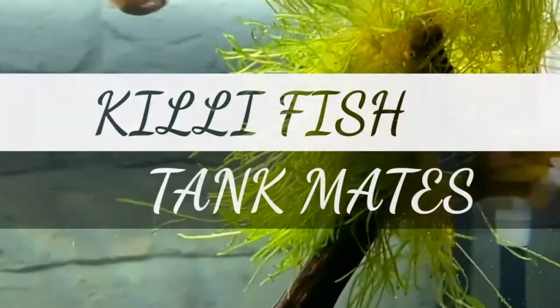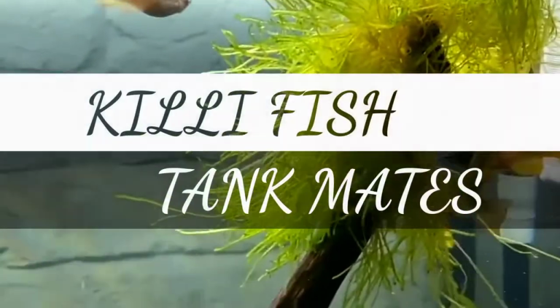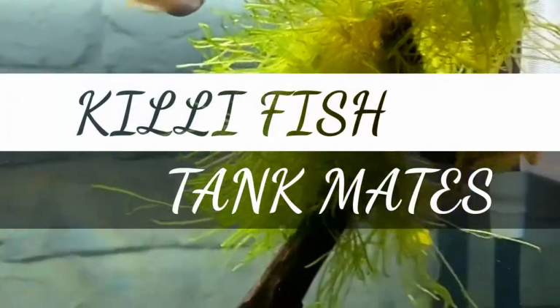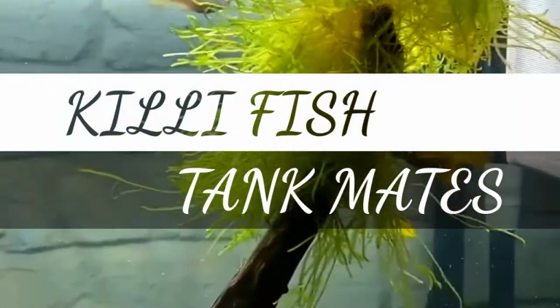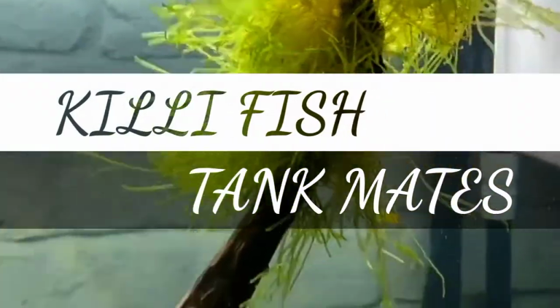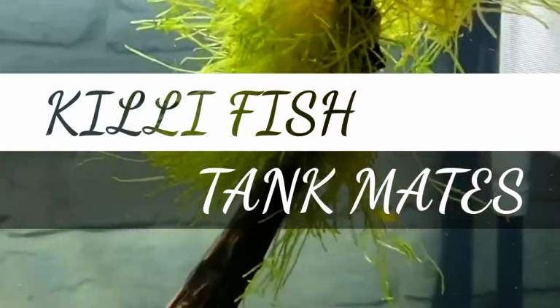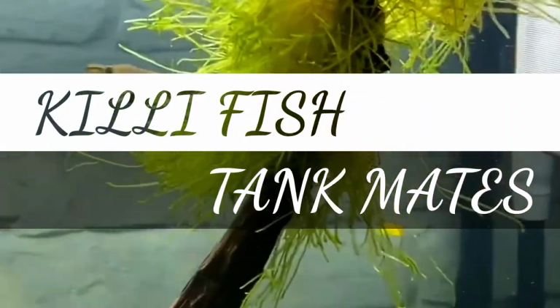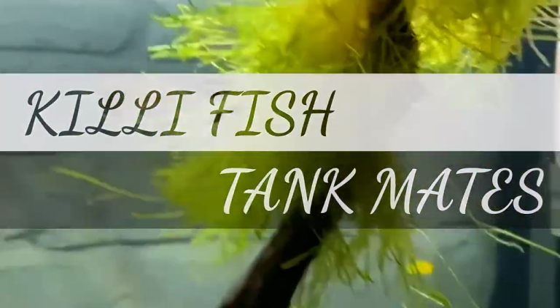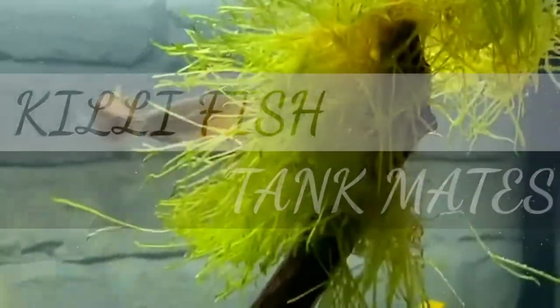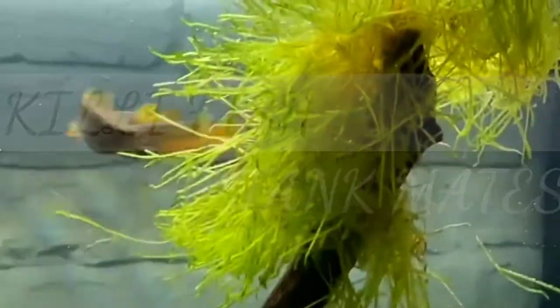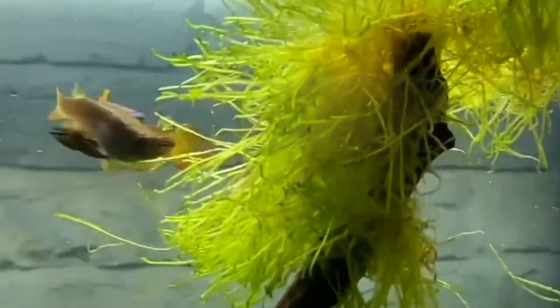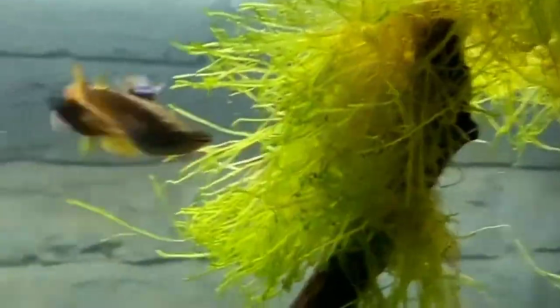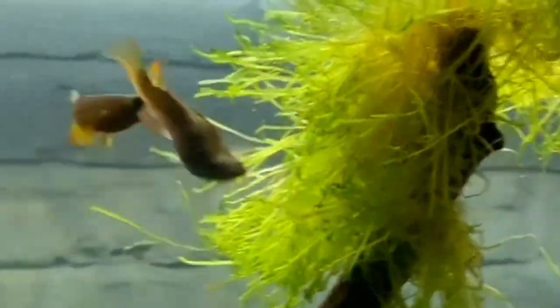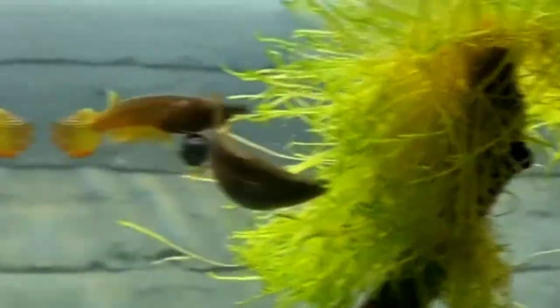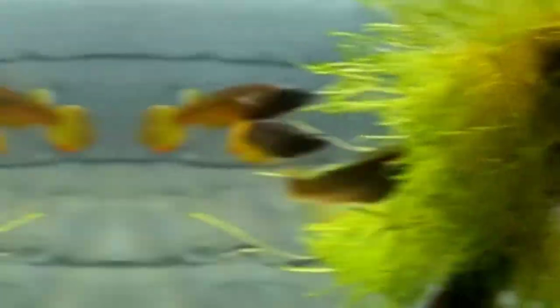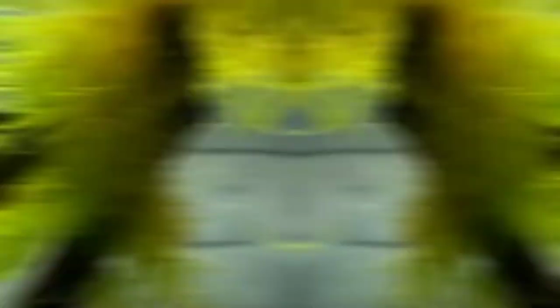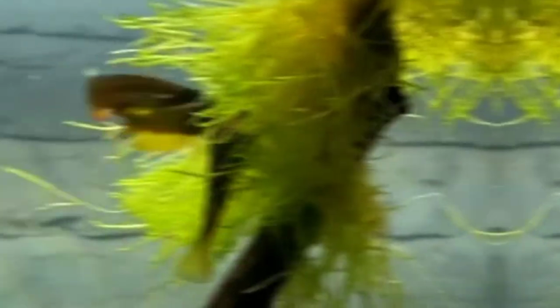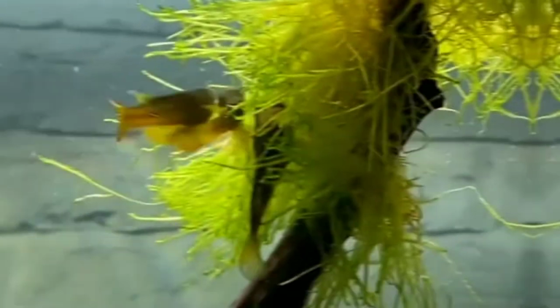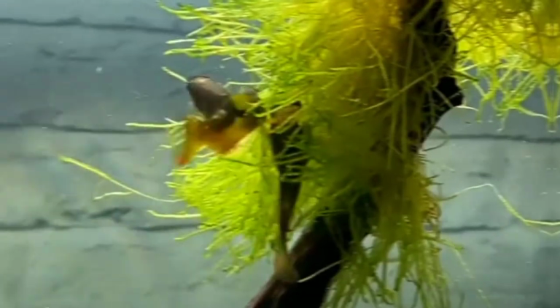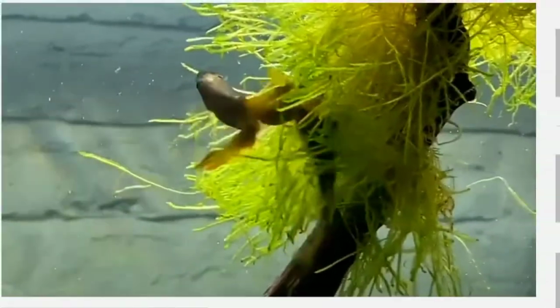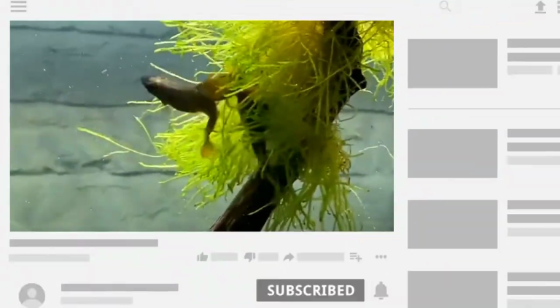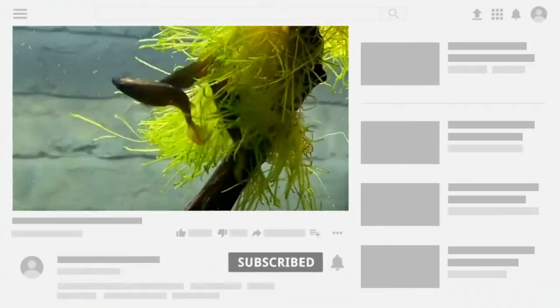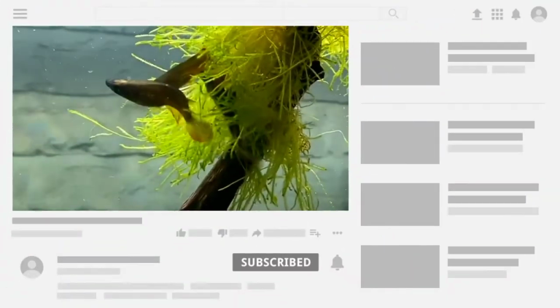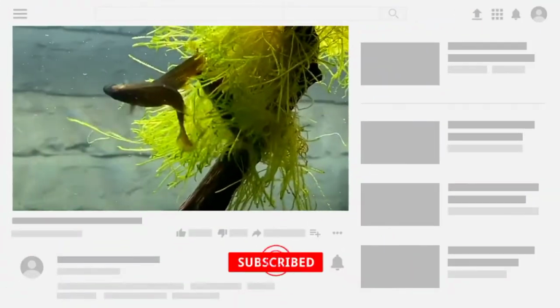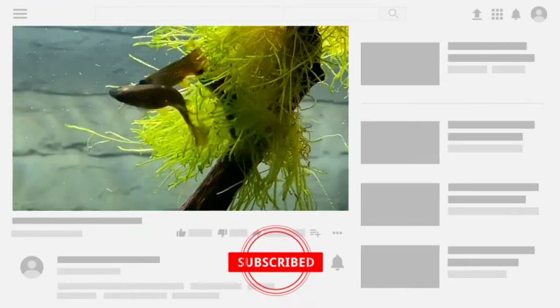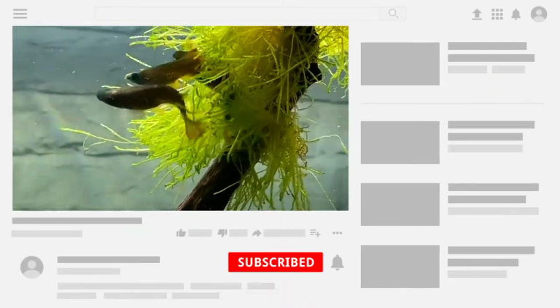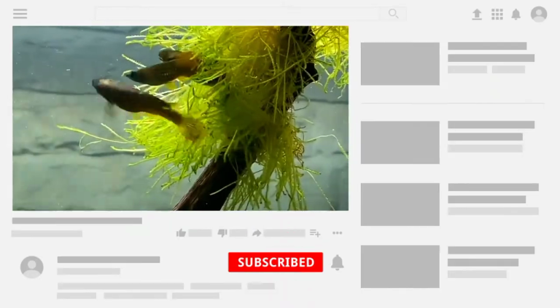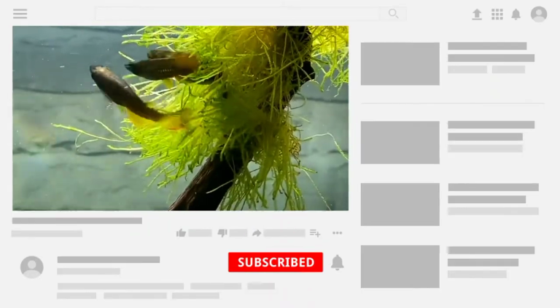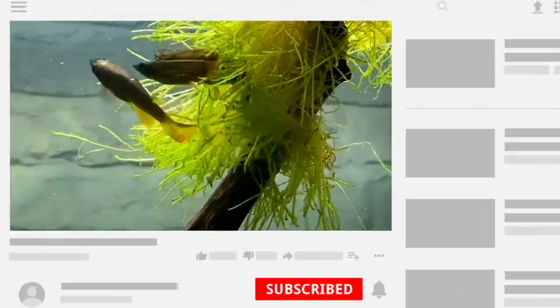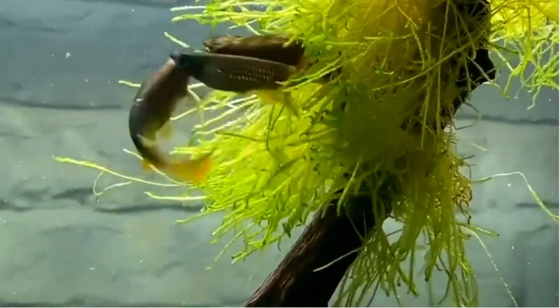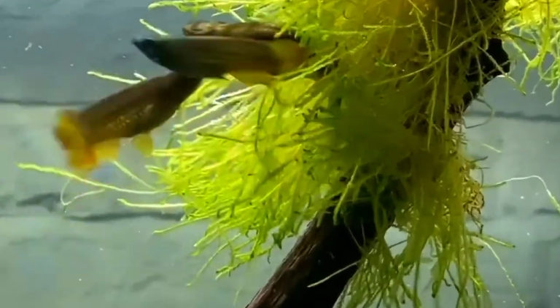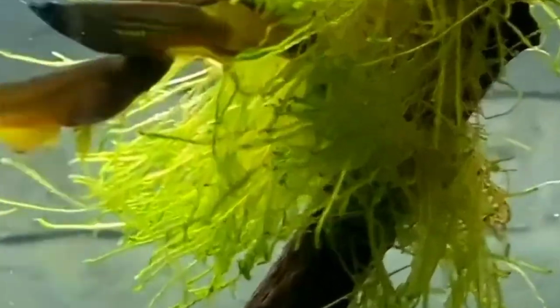Hi guys, welcome to my YouTube channel Akawfina. In this video I am going to discuss about the best tankmates for your killifish.